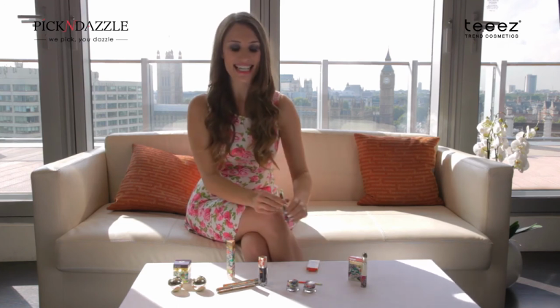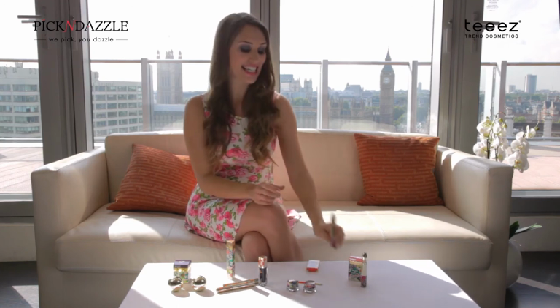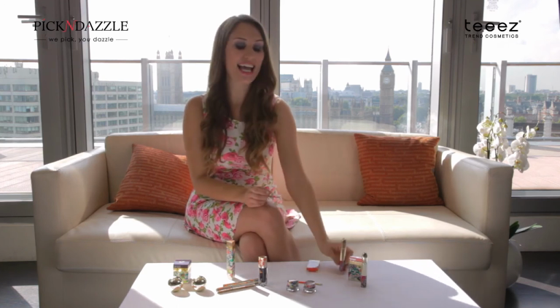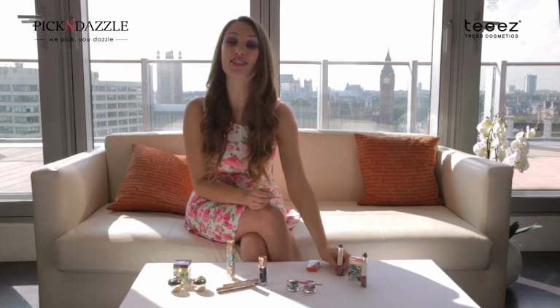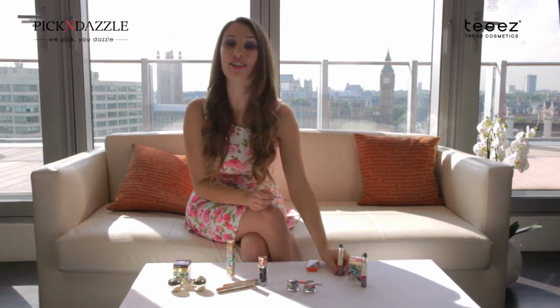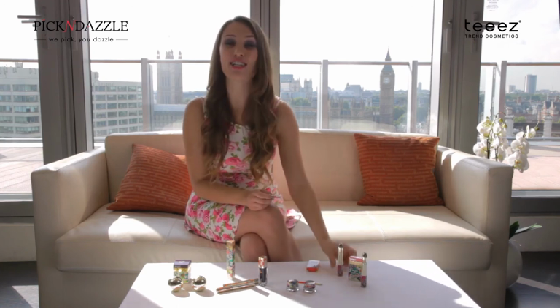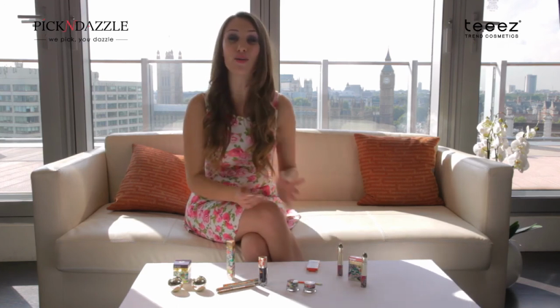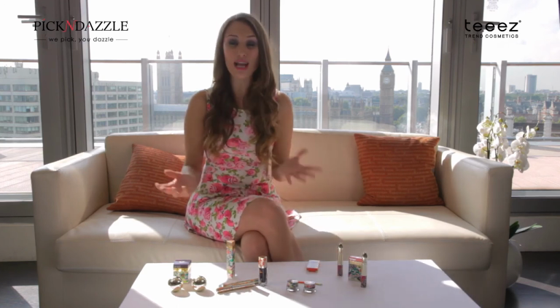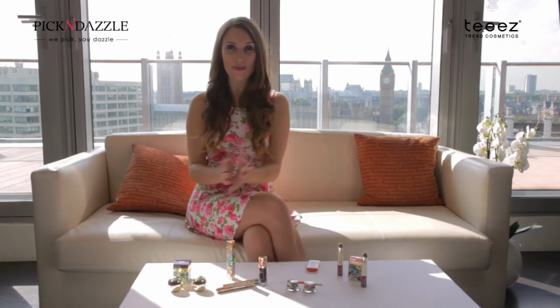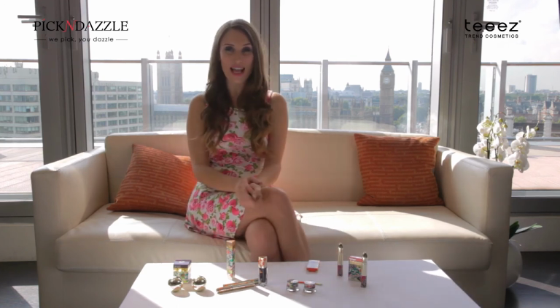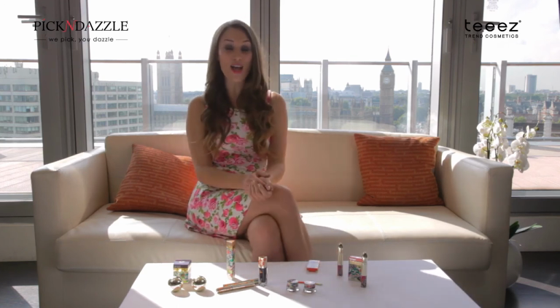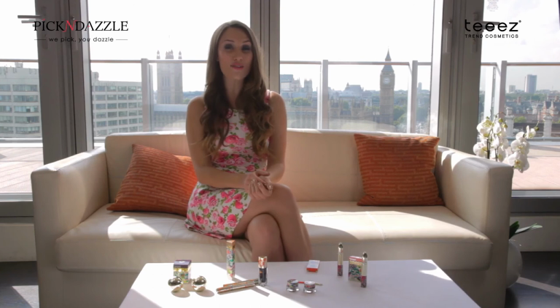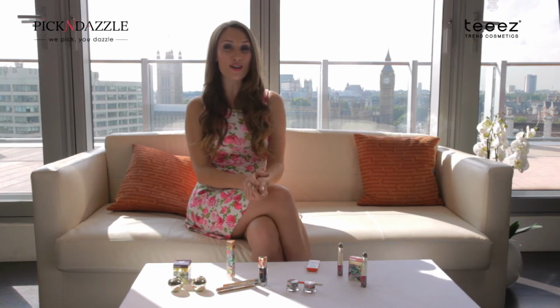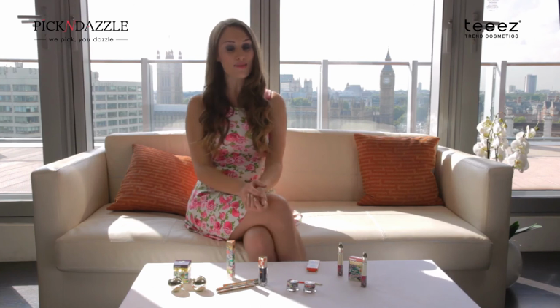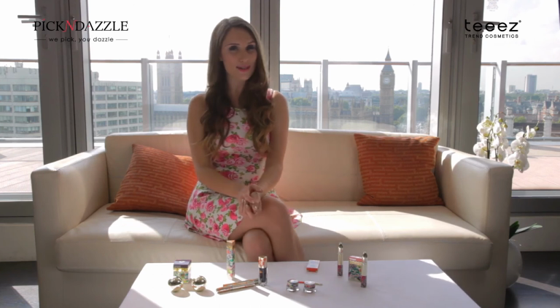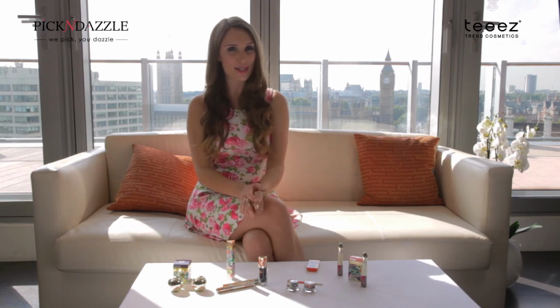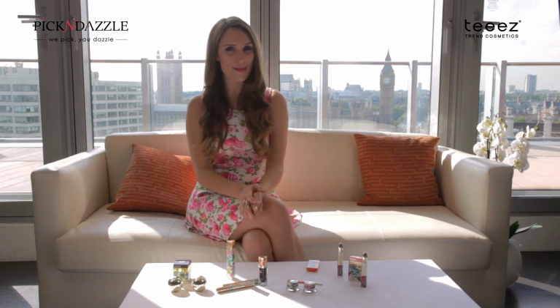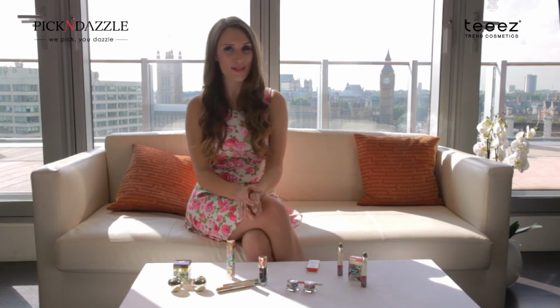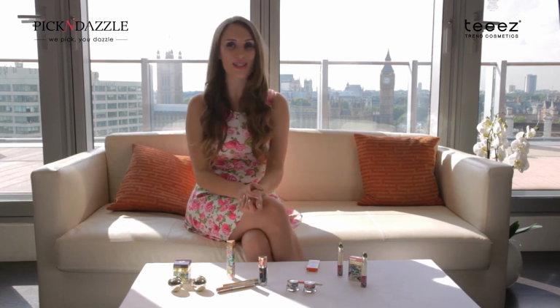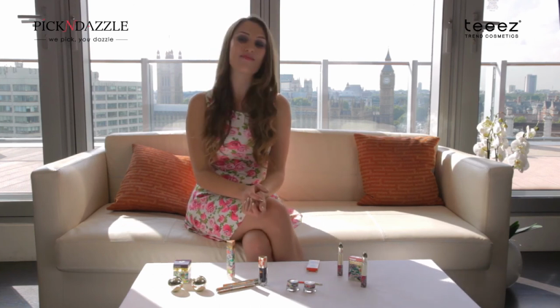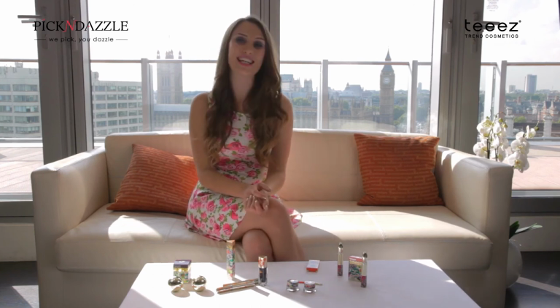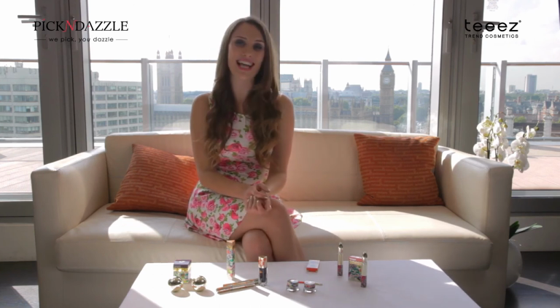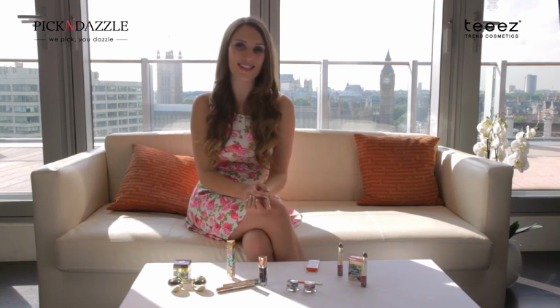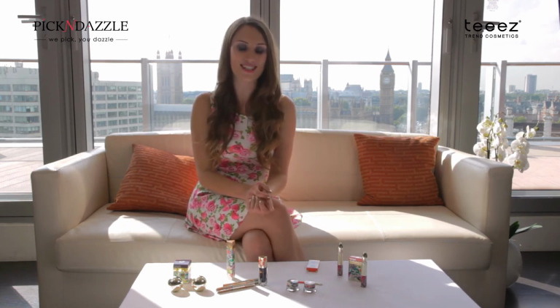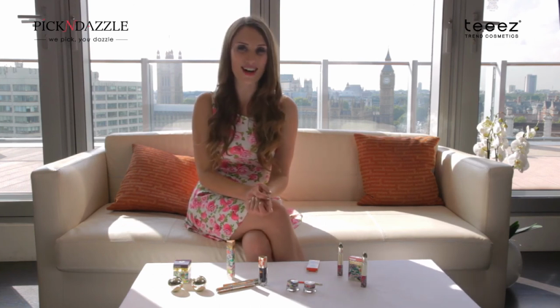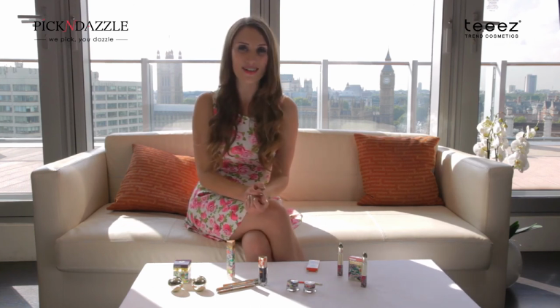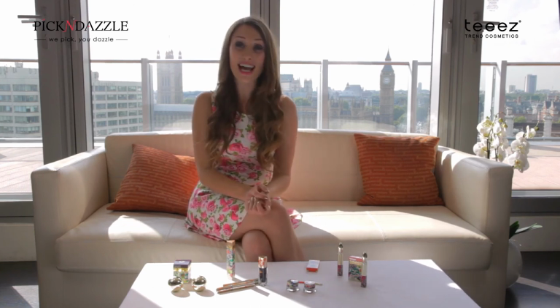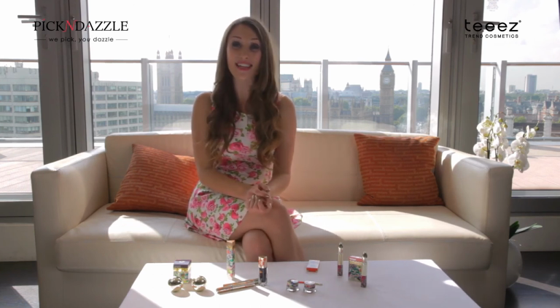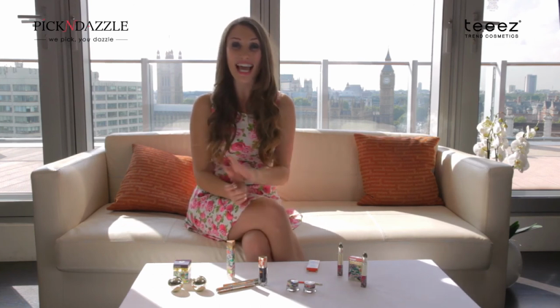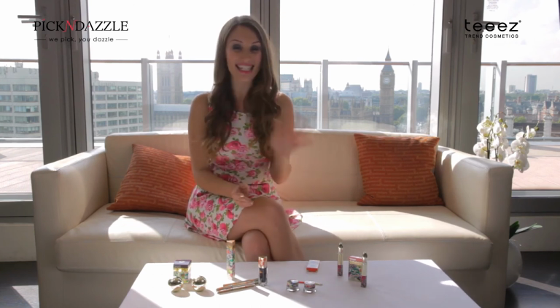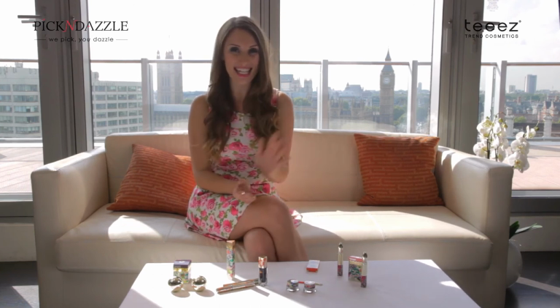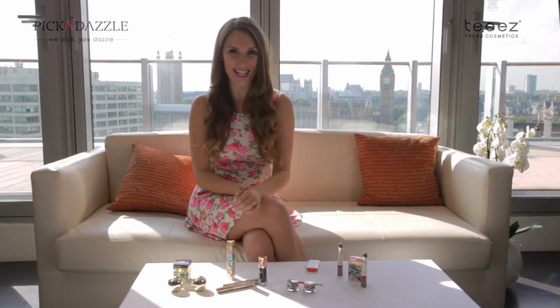Check out Sugar Rush and all our other brands over on www.pickanddazzle.com. I've been Kat — see you next time.